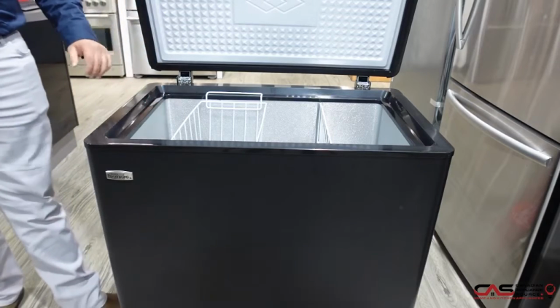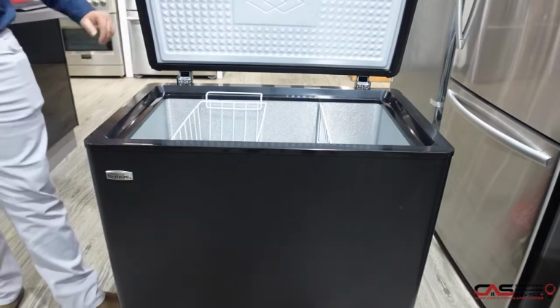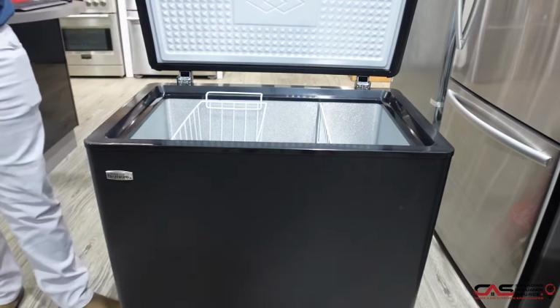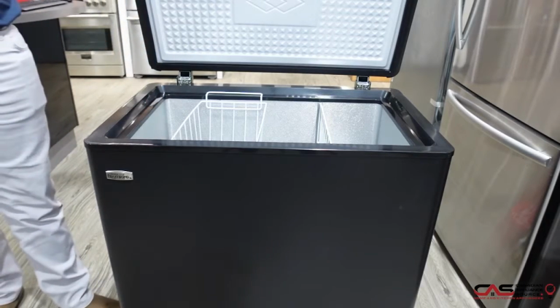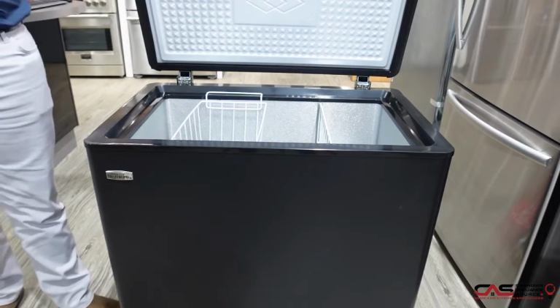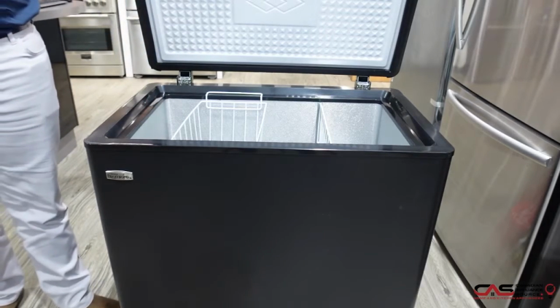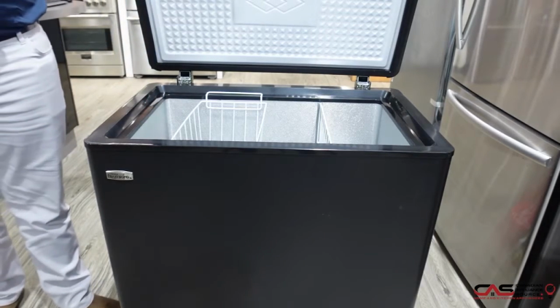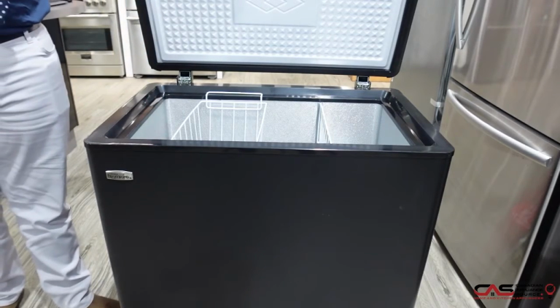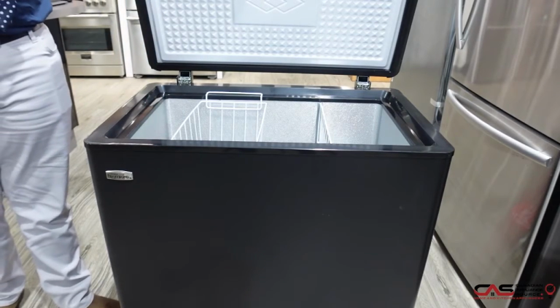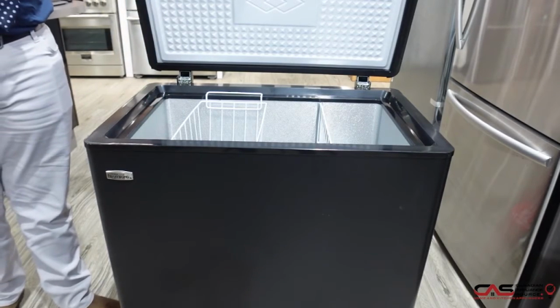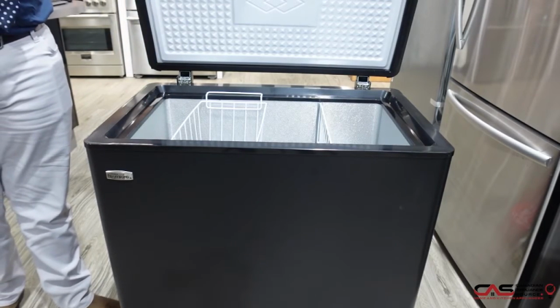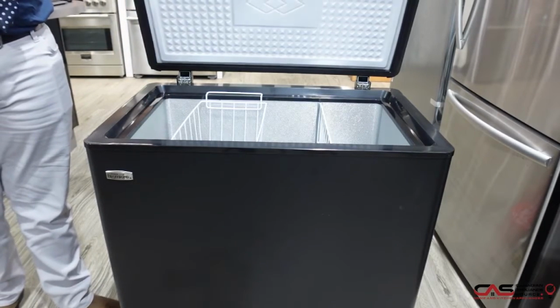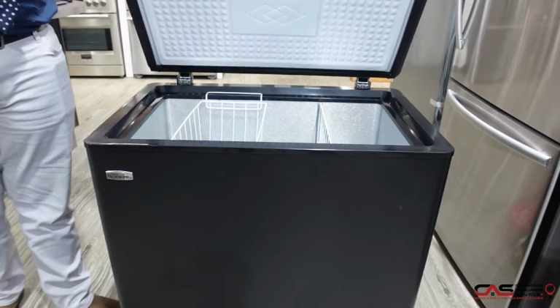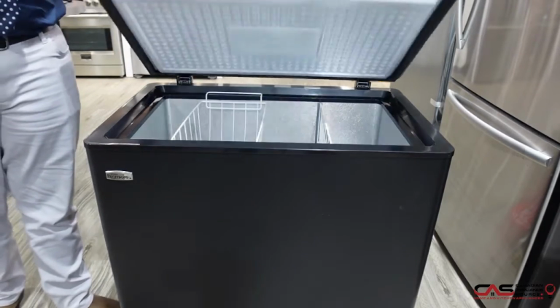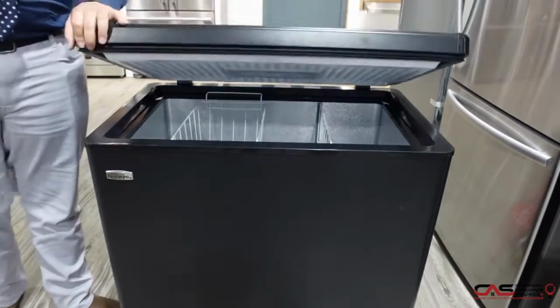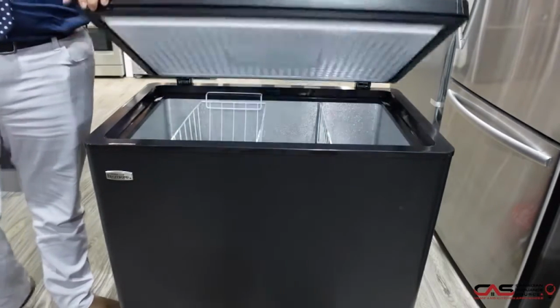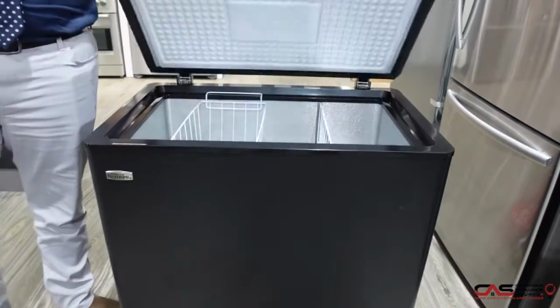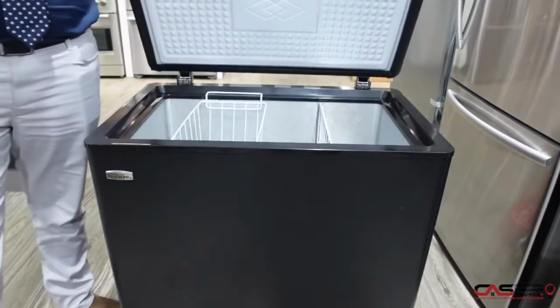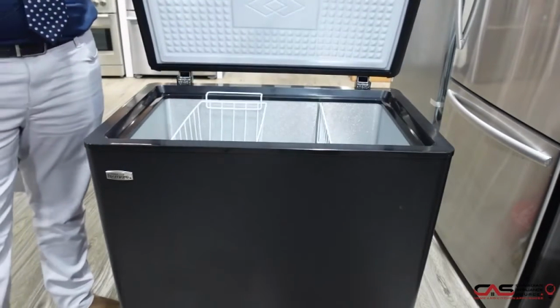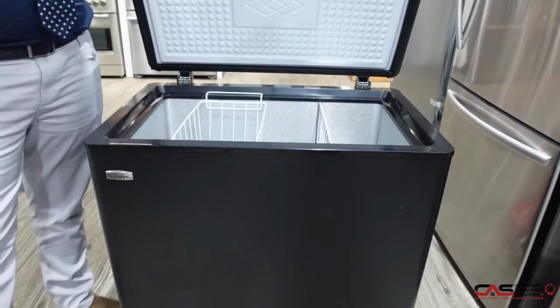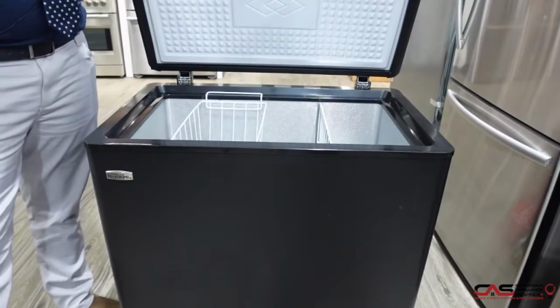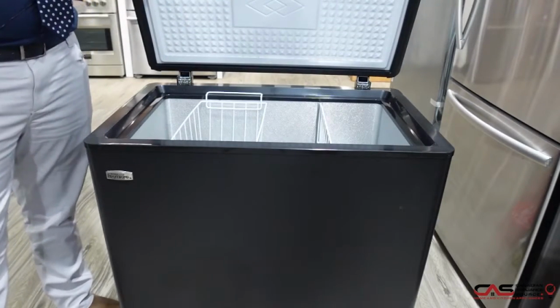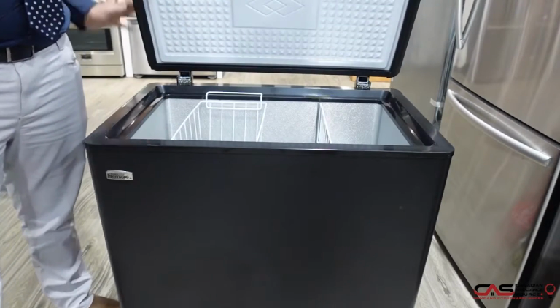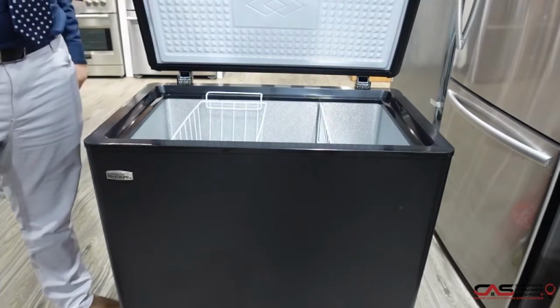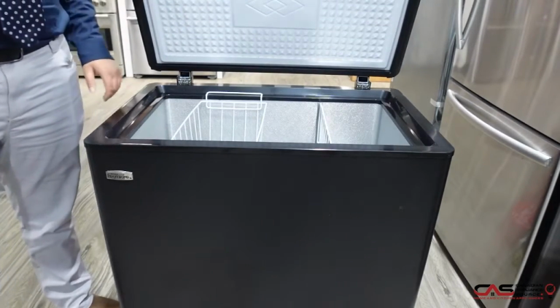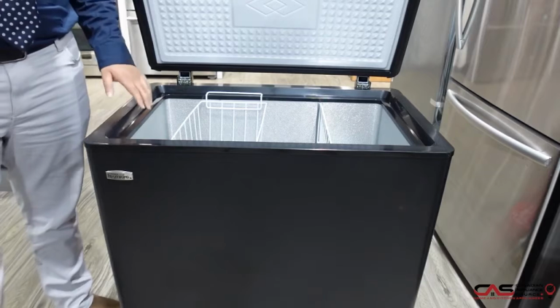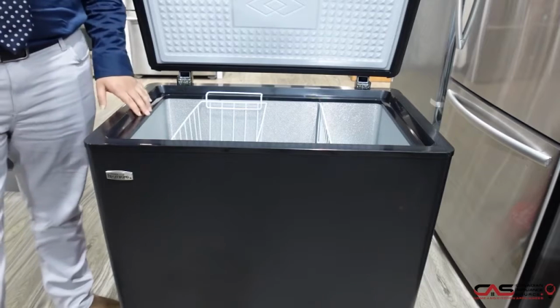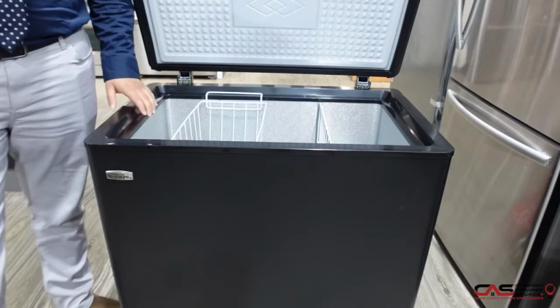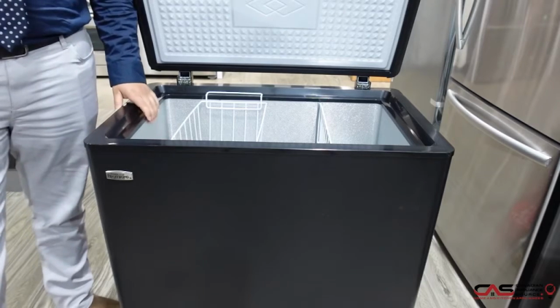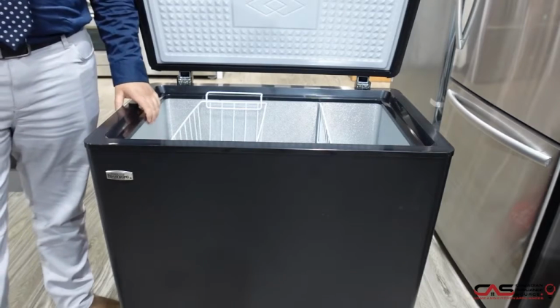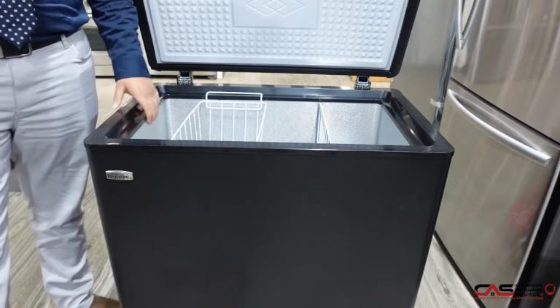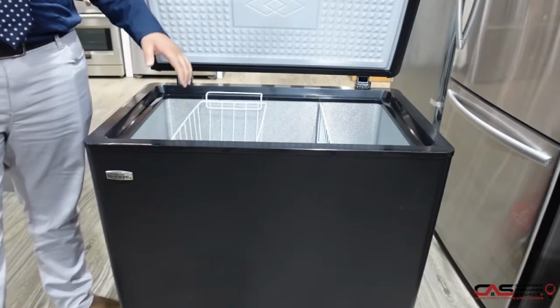It comes with a 1-year manufacturer's warranty from Danby. If you contact me directly, I can extend it up to an extra 4 years for you.